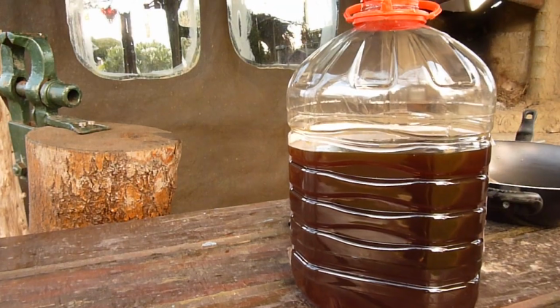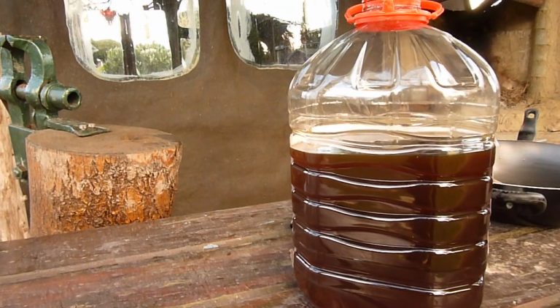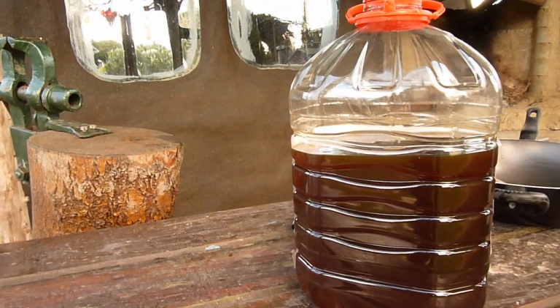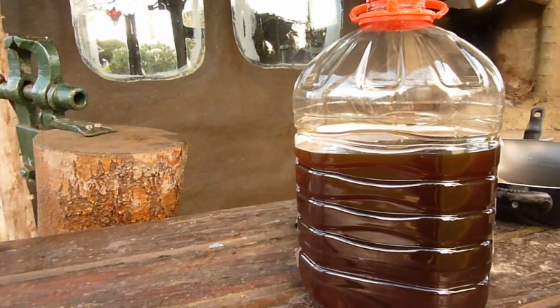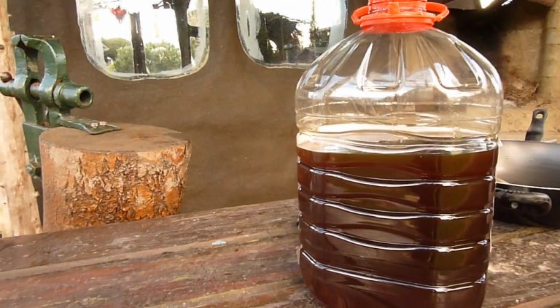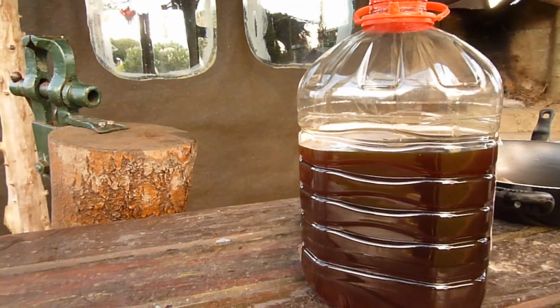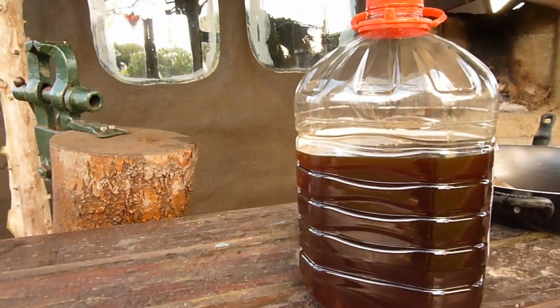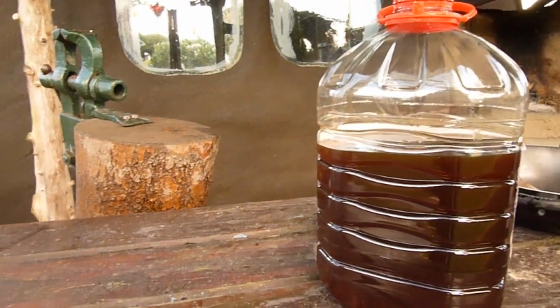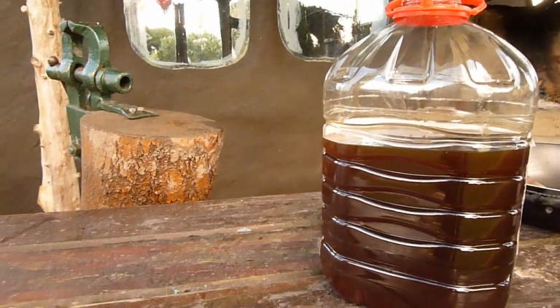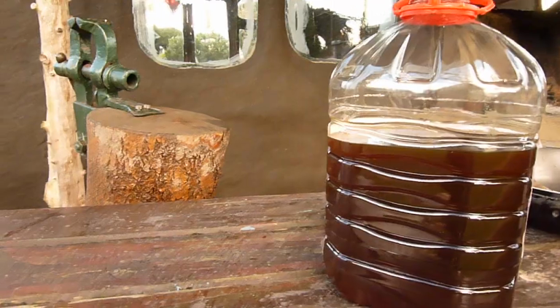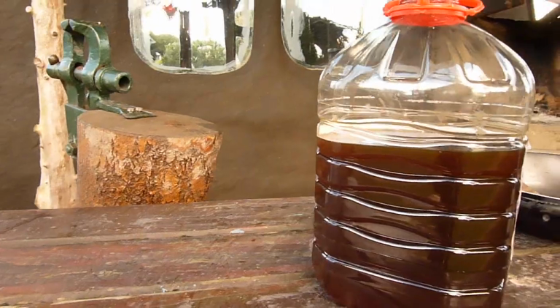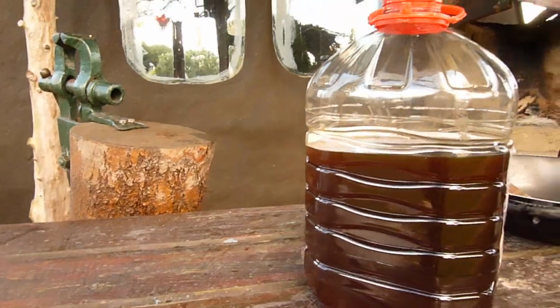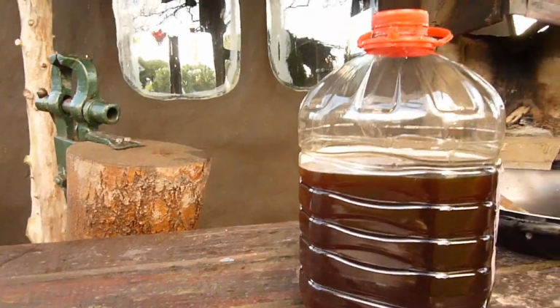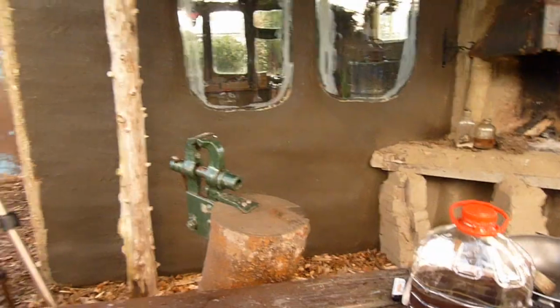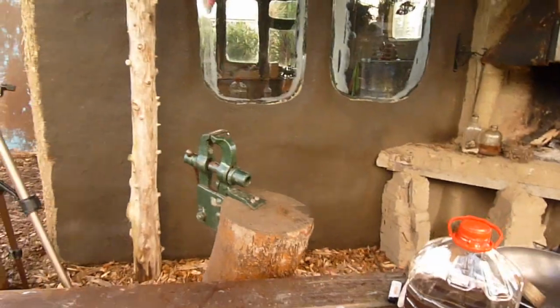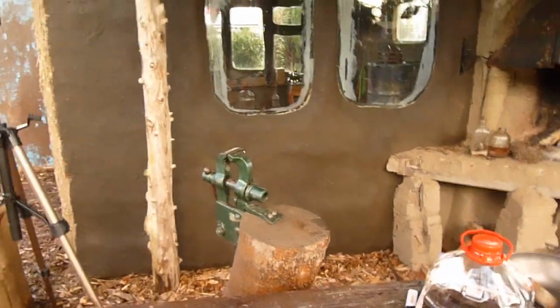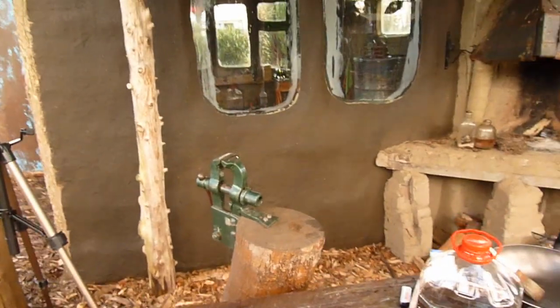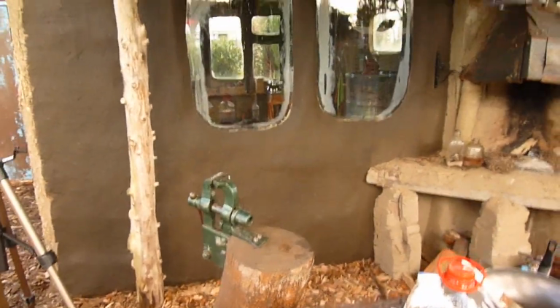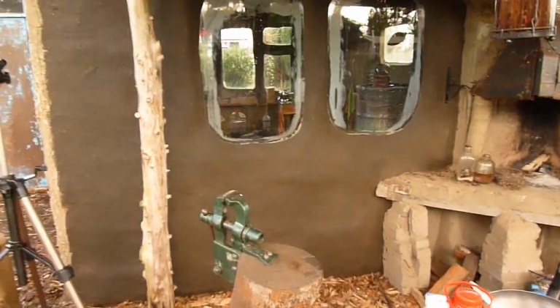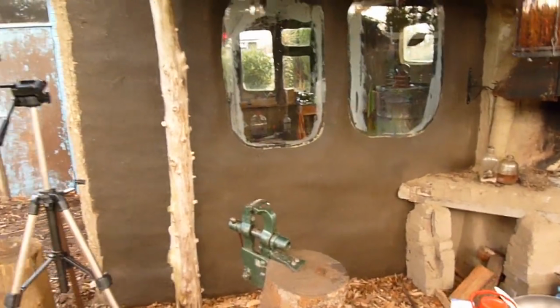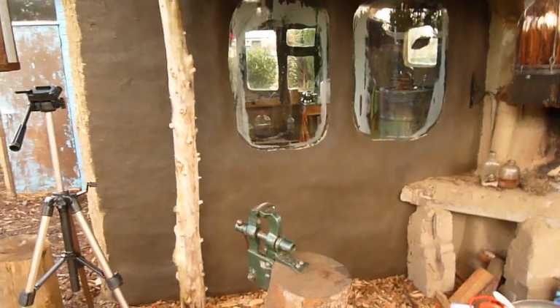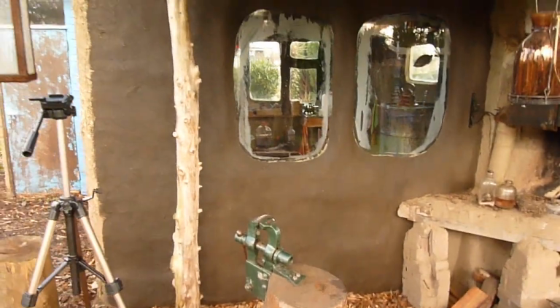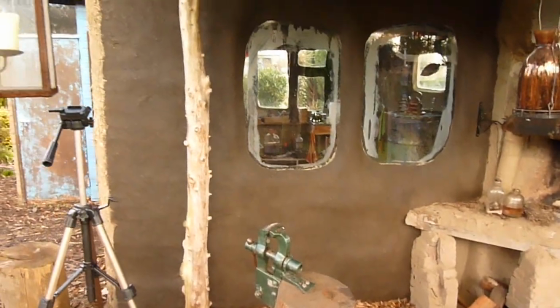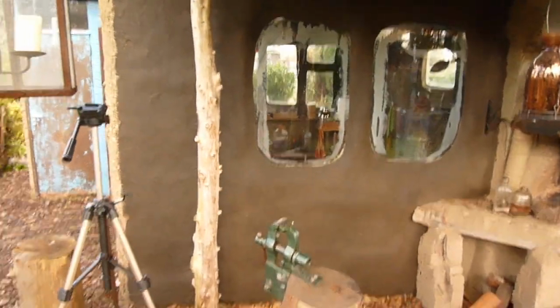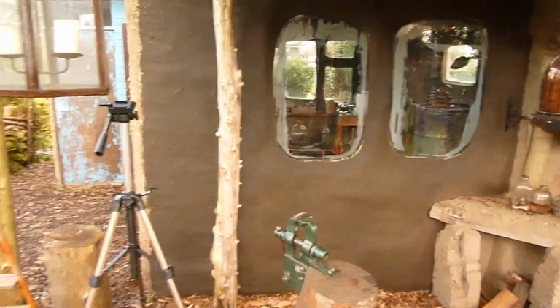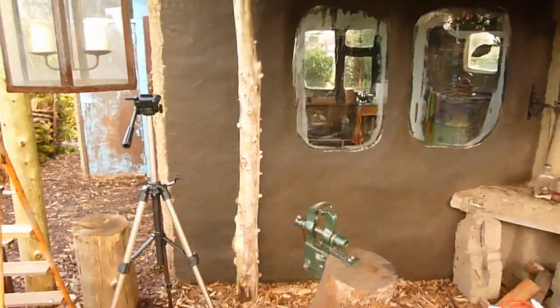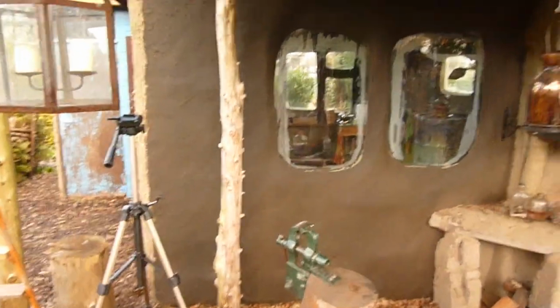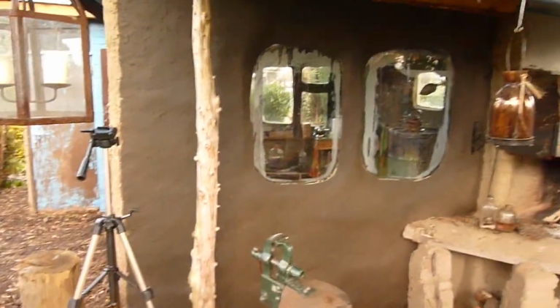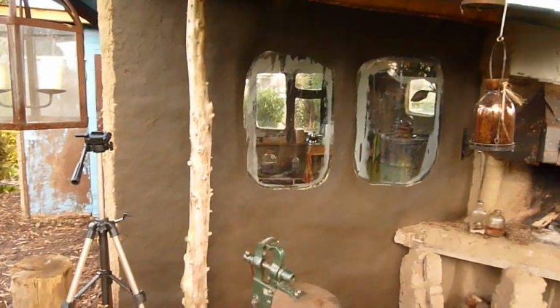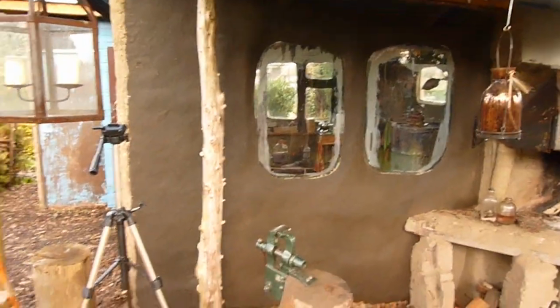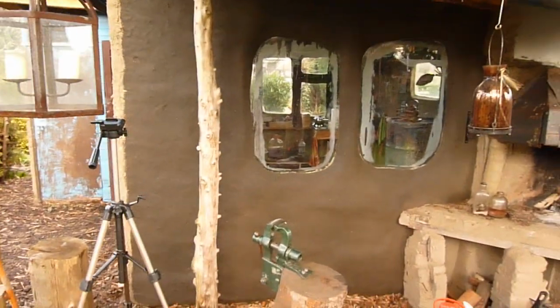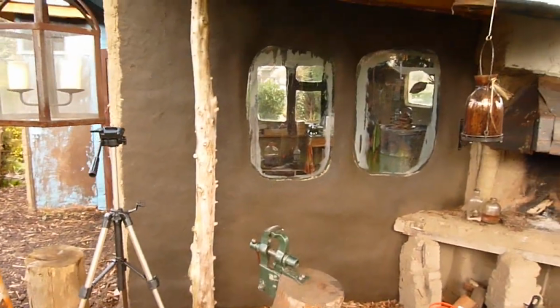This is how much I have used up for the wall. We will let this dry and come back next week.